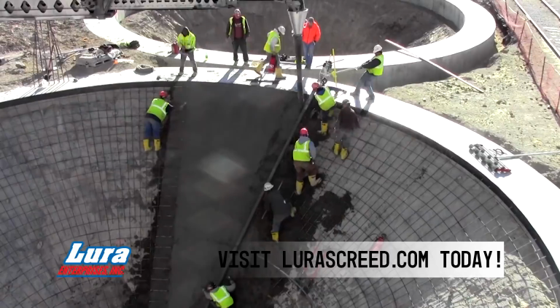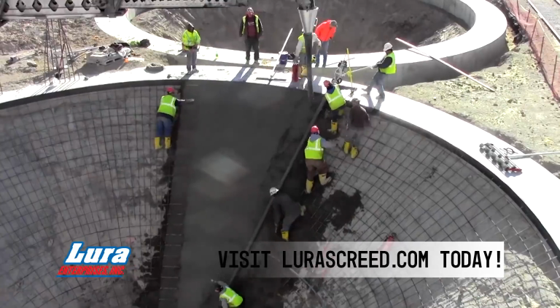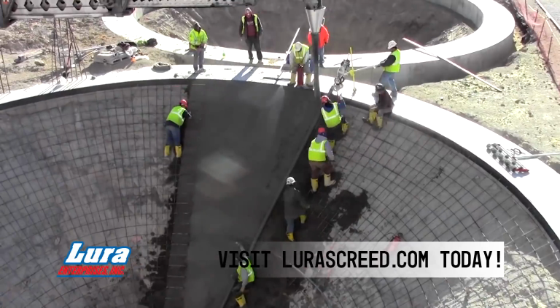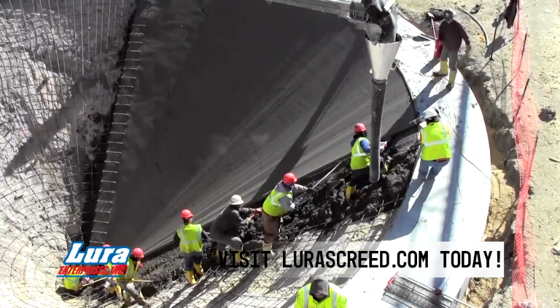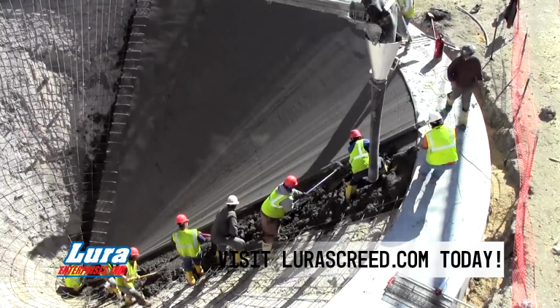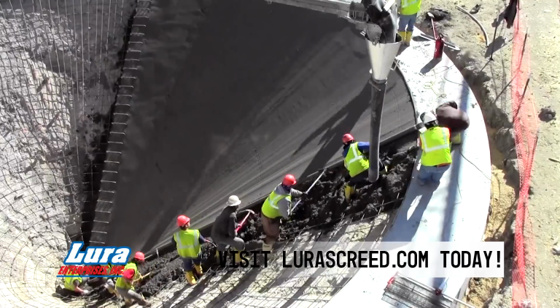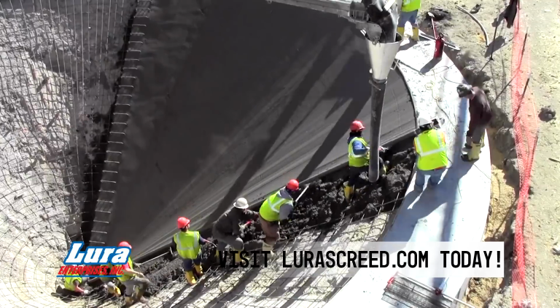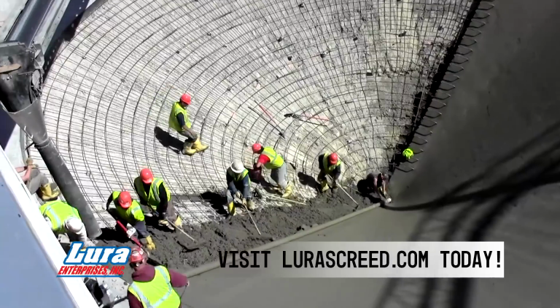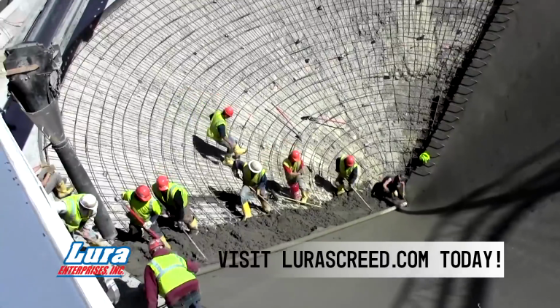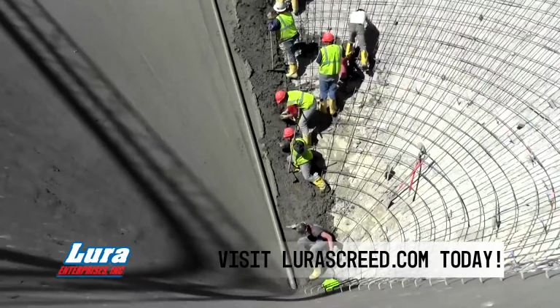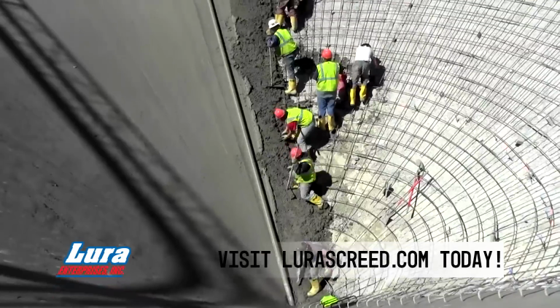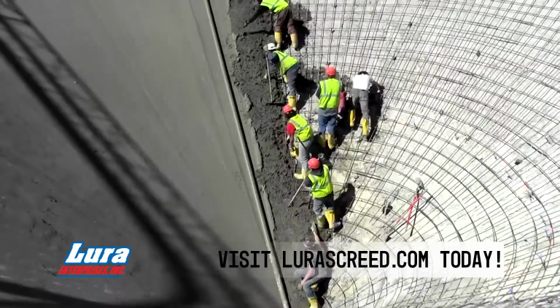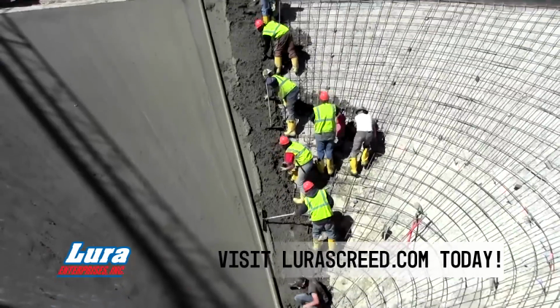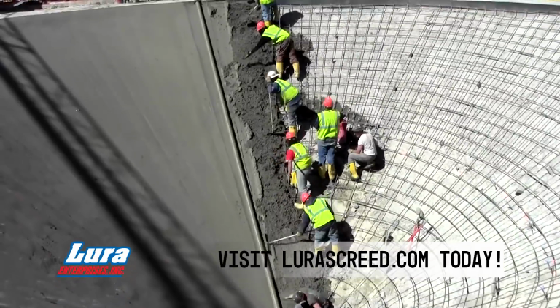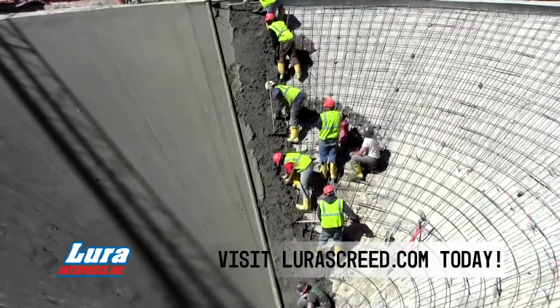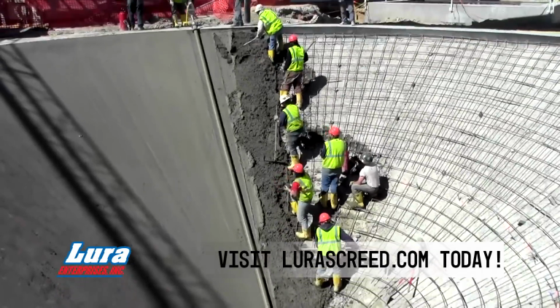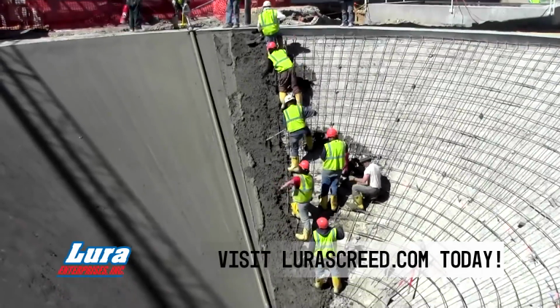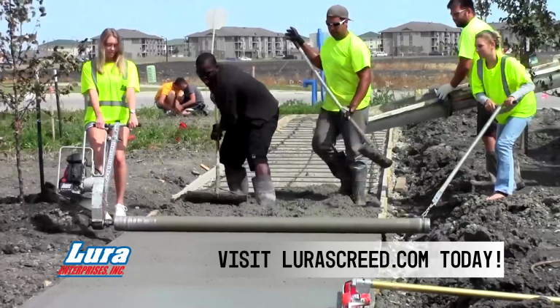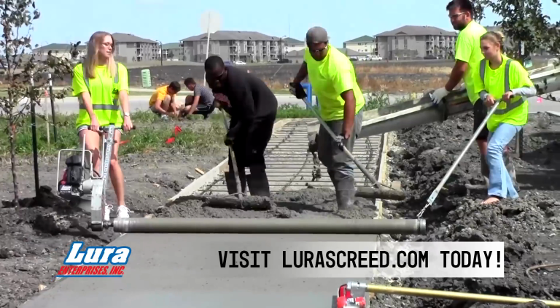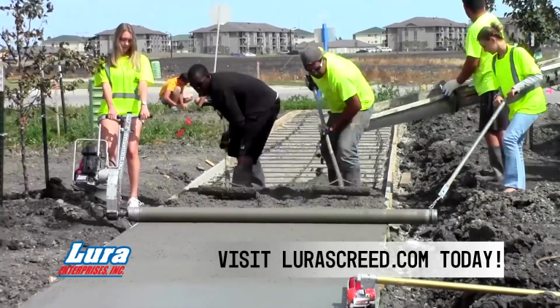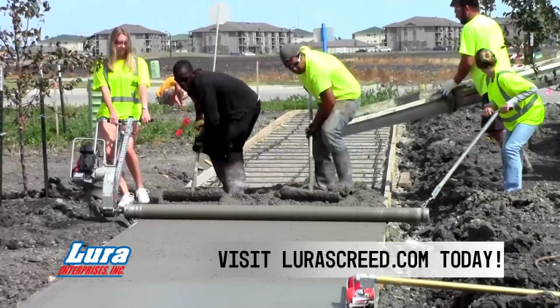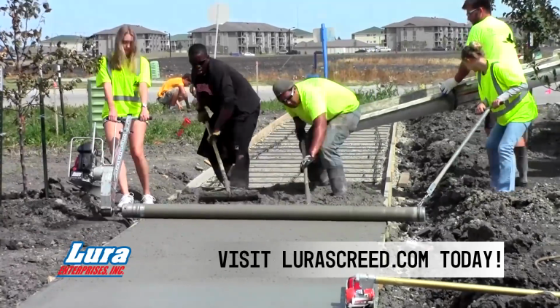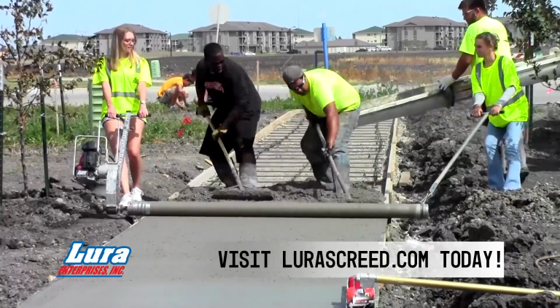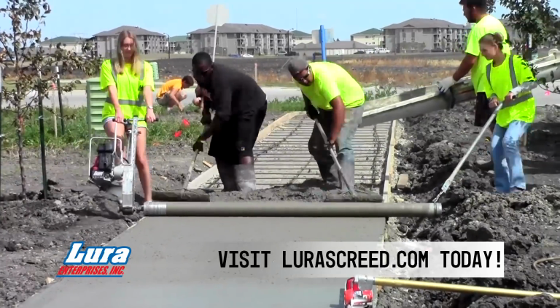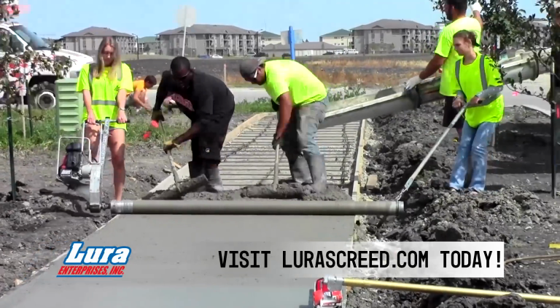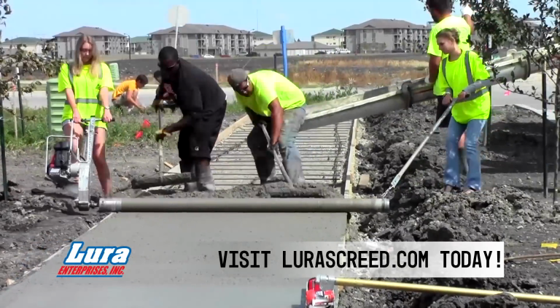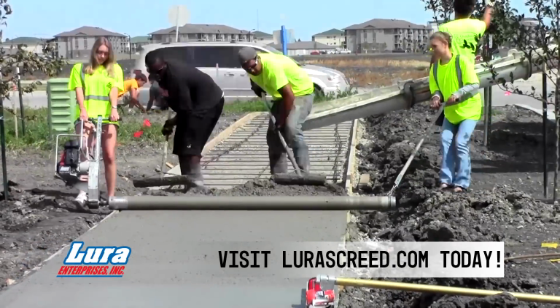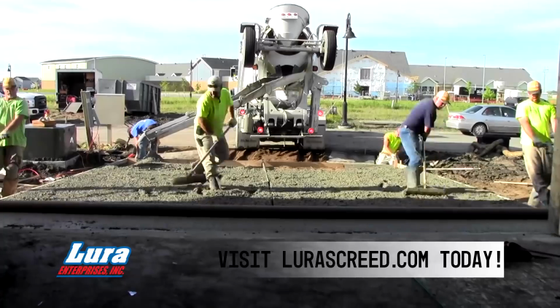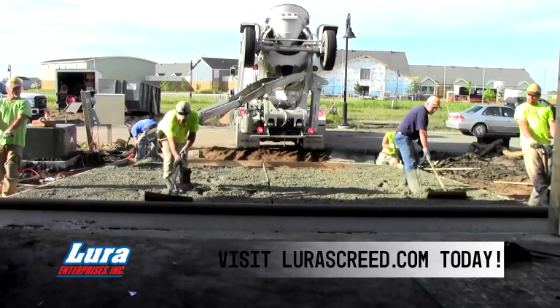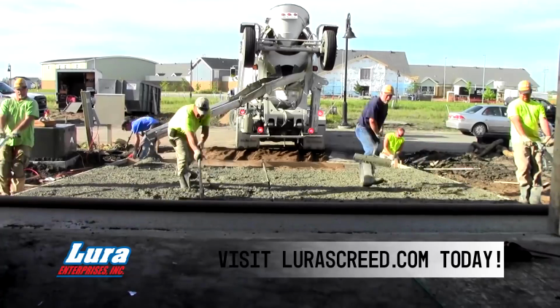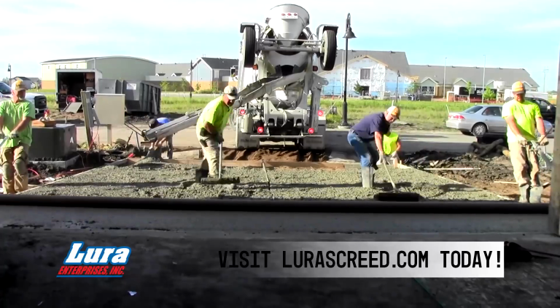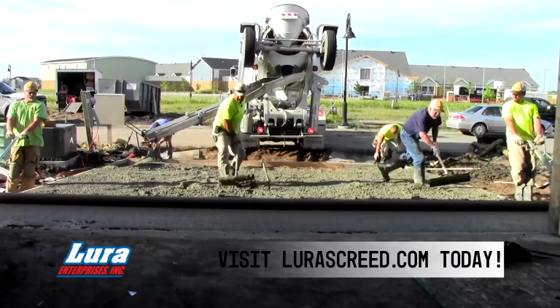When it comes to flat work concrete, no job or pour is too big, too small, or too challenging for the Lightning Strike Screed from Lura Enterprises.